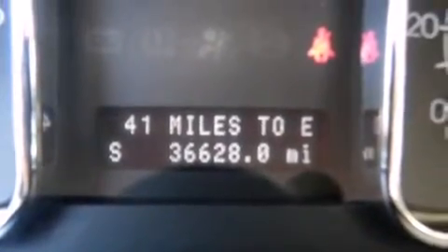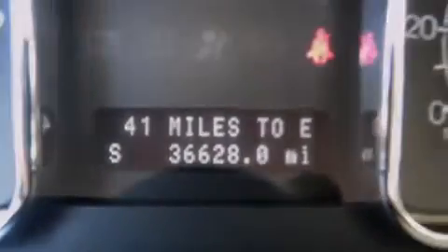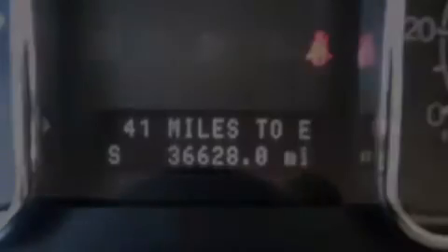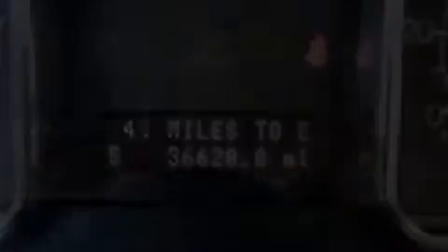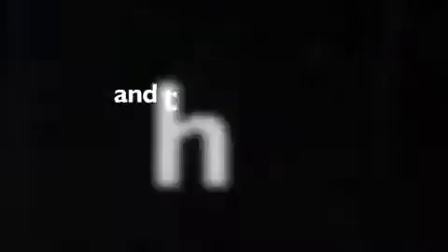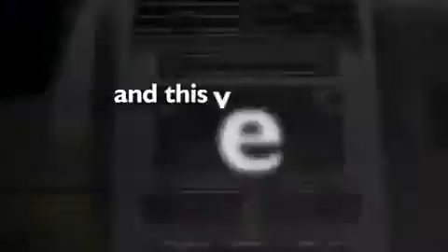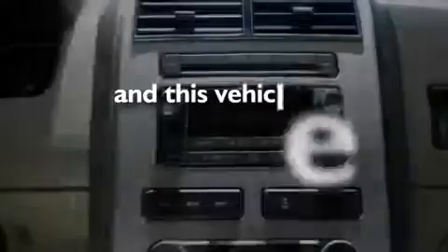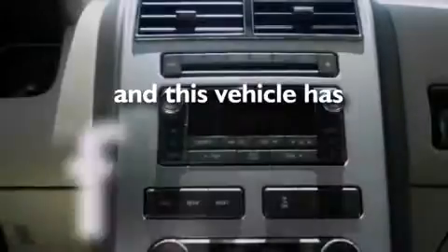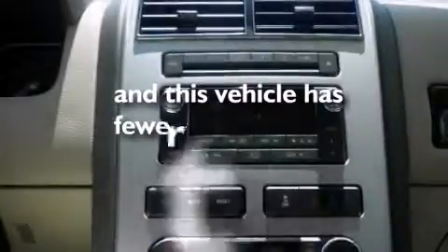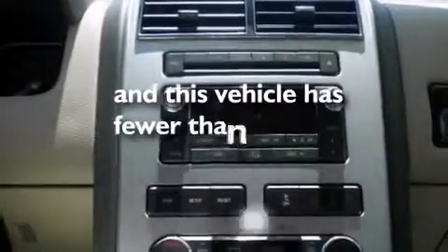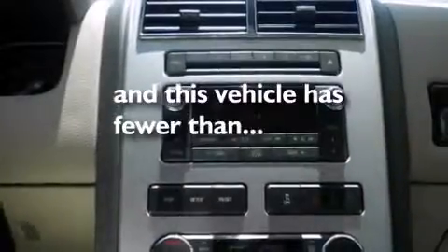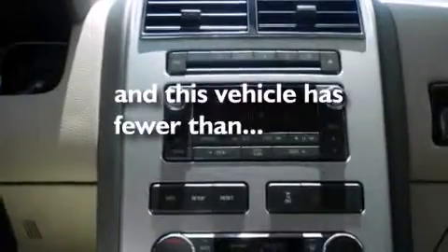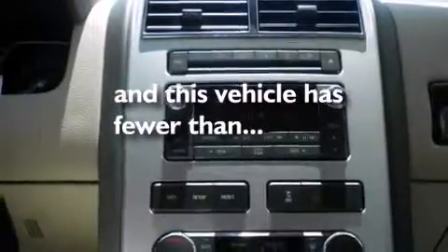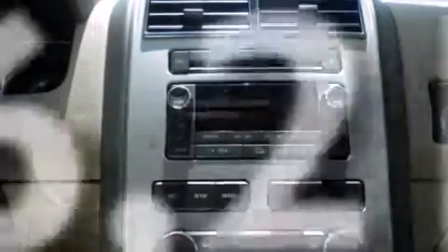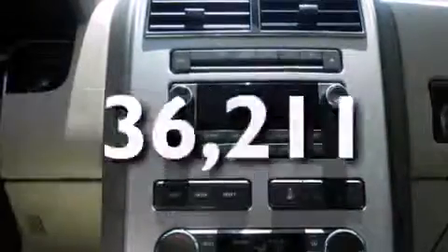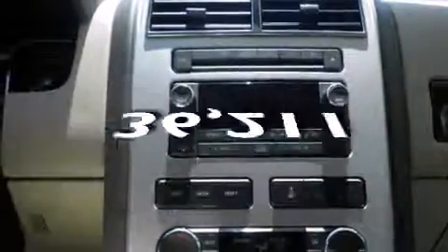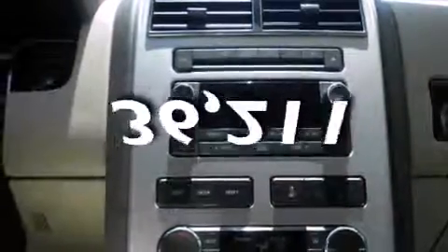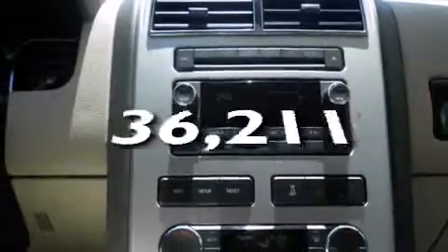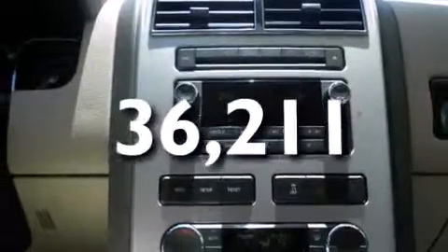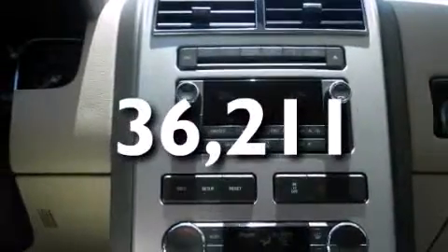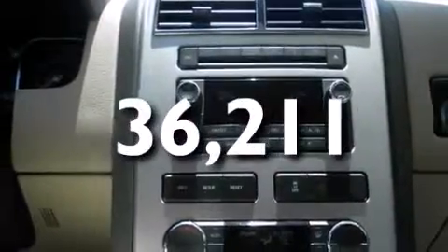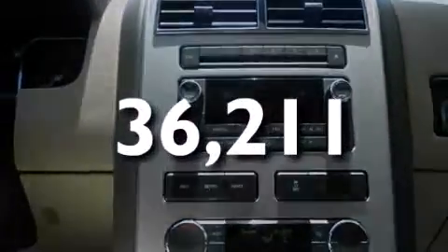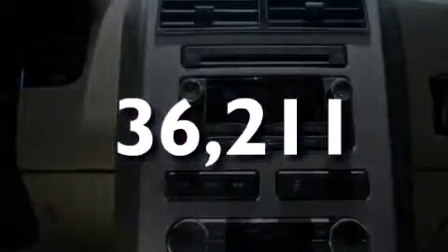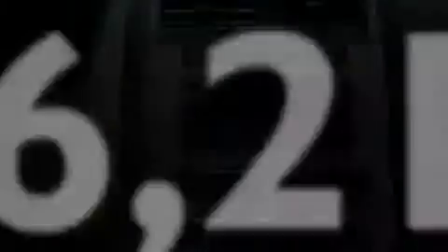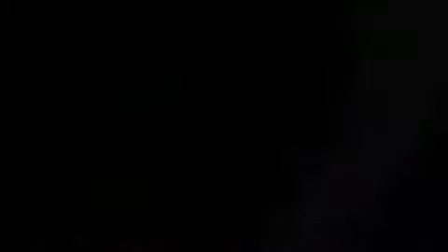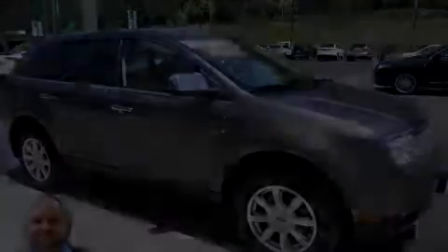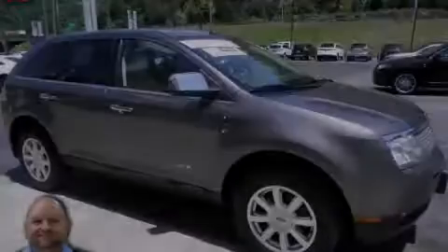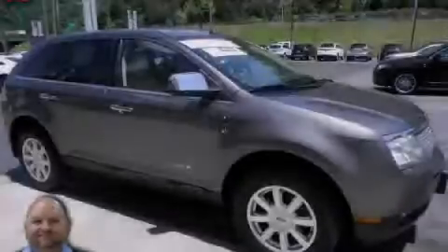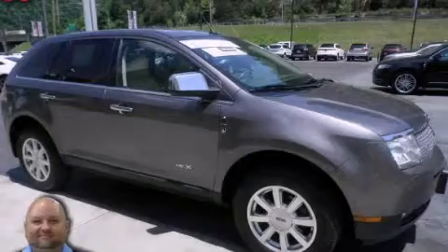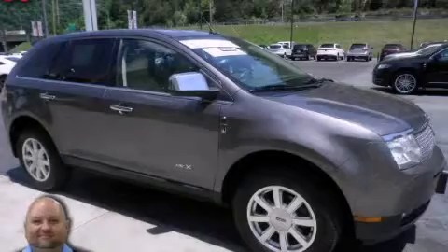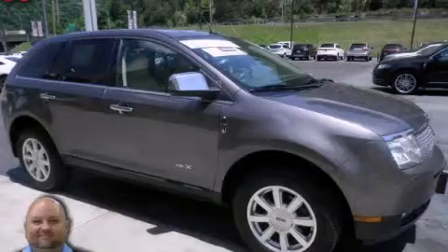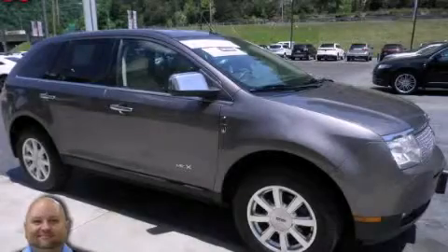This vehicle has fewer than 37,000 miles on the odometer. Please call us today for more information on this great vehicle.